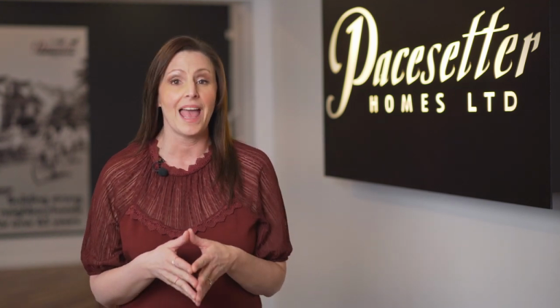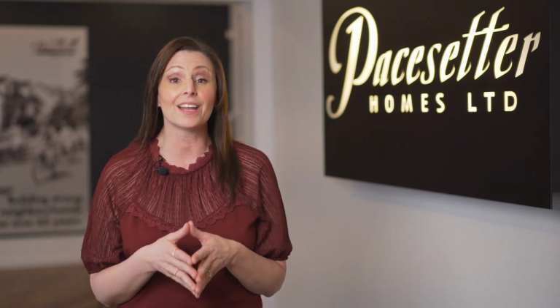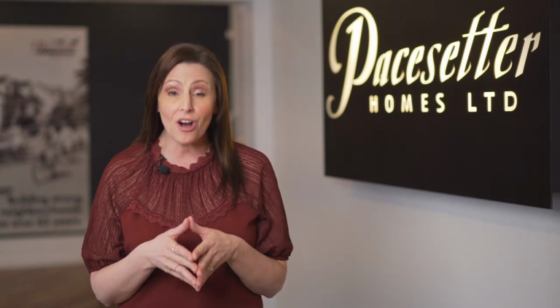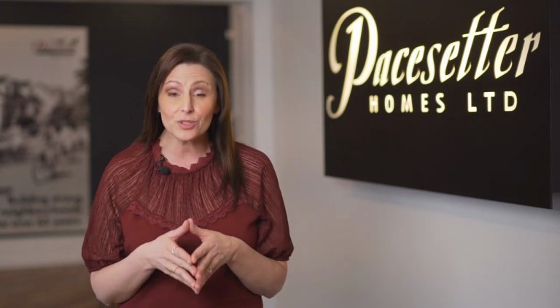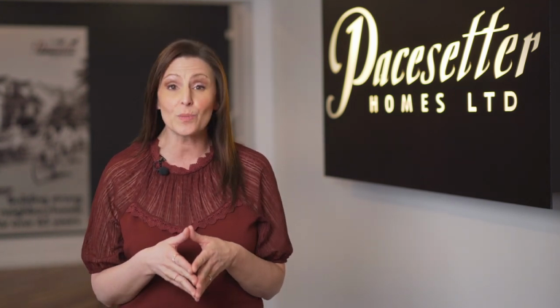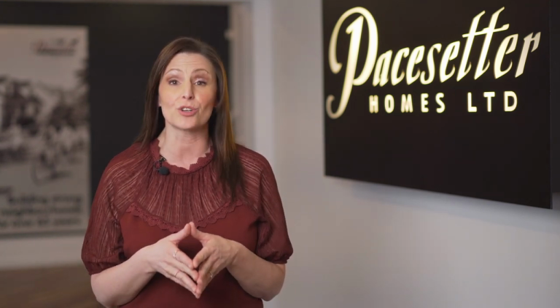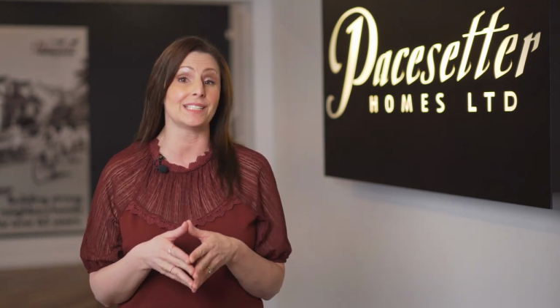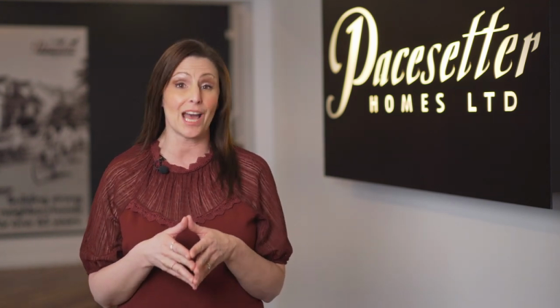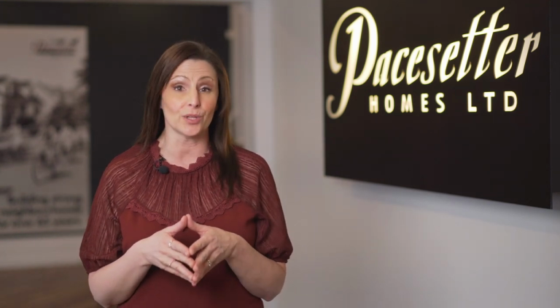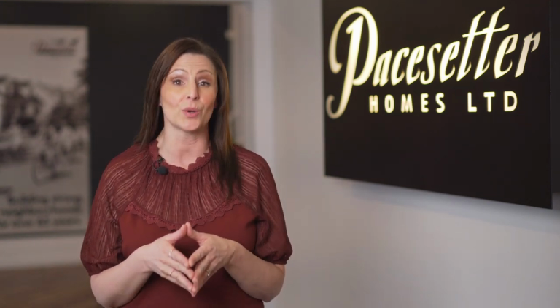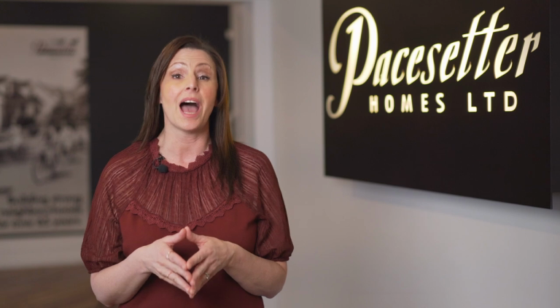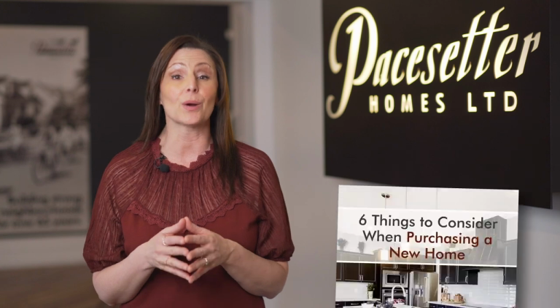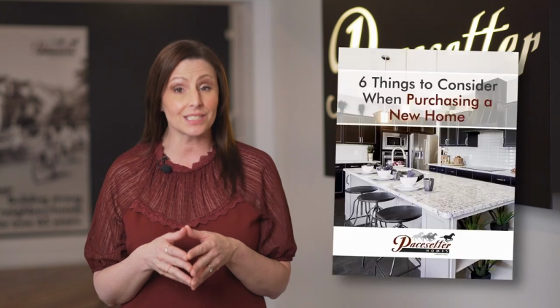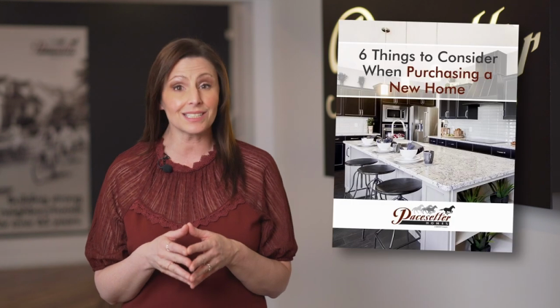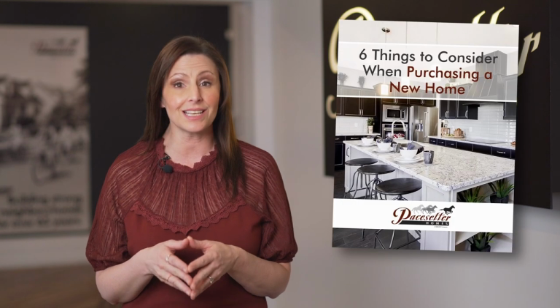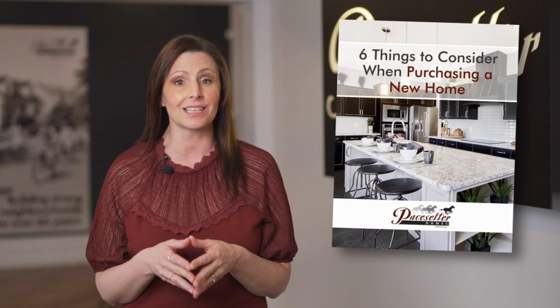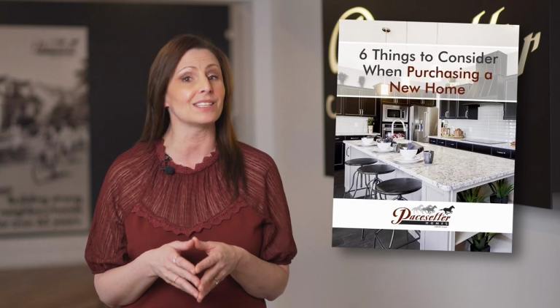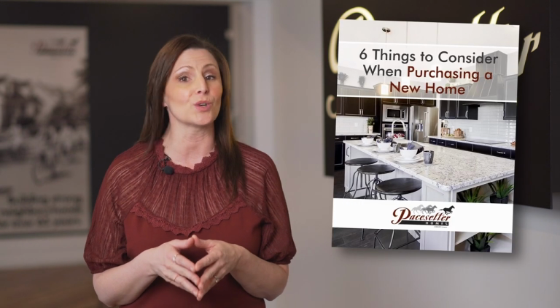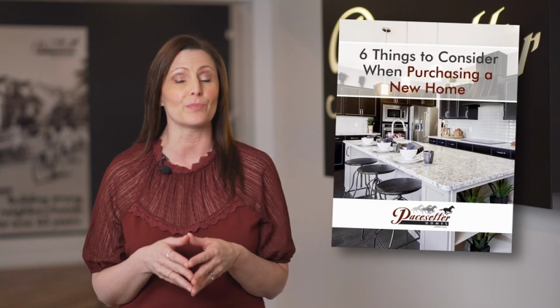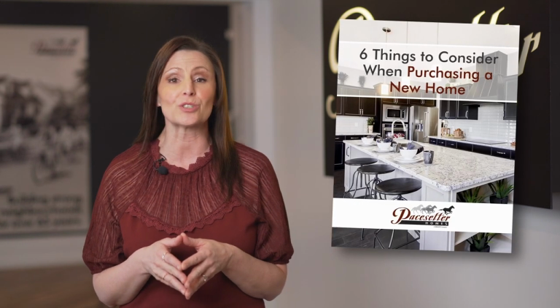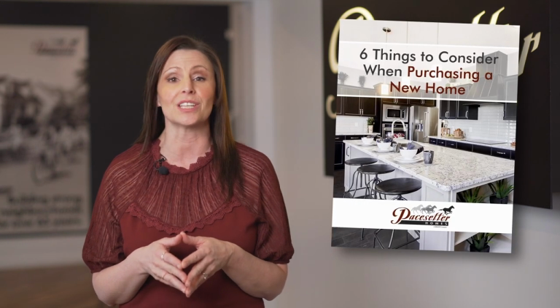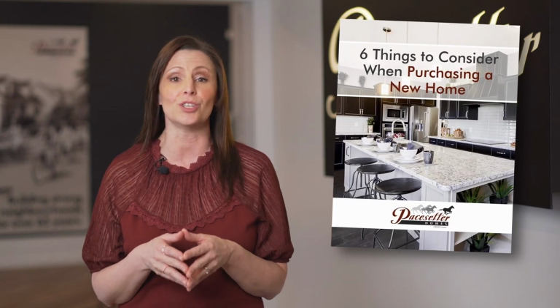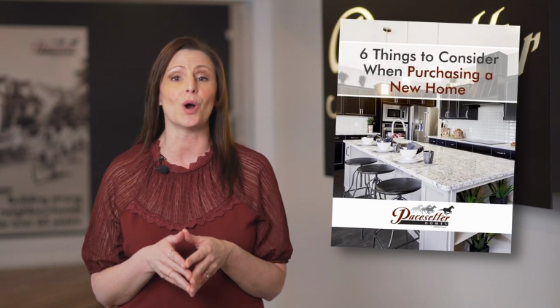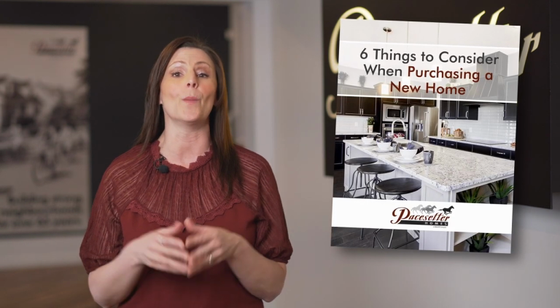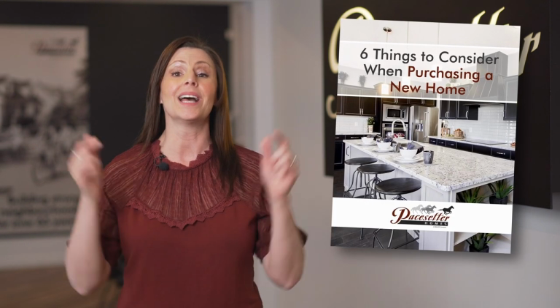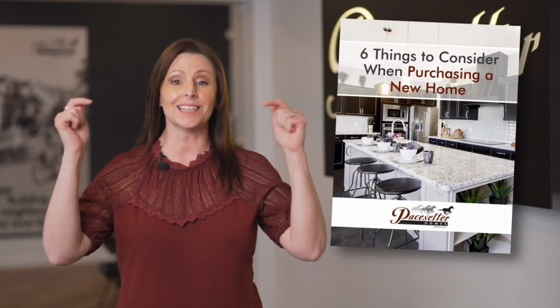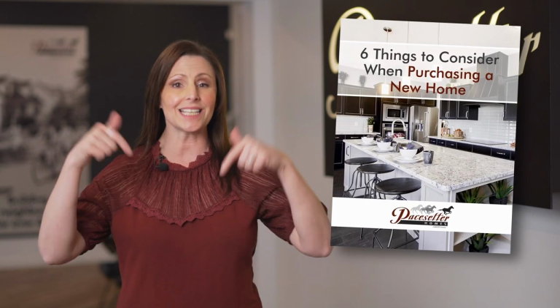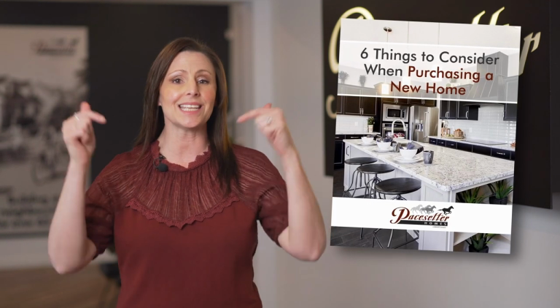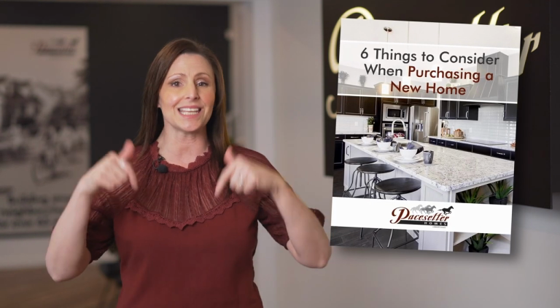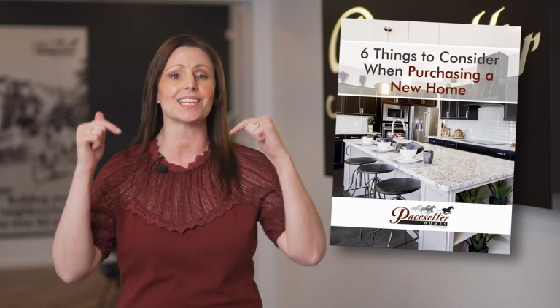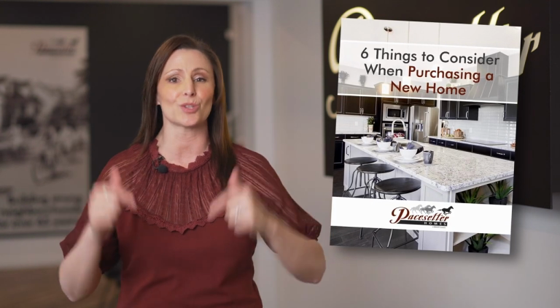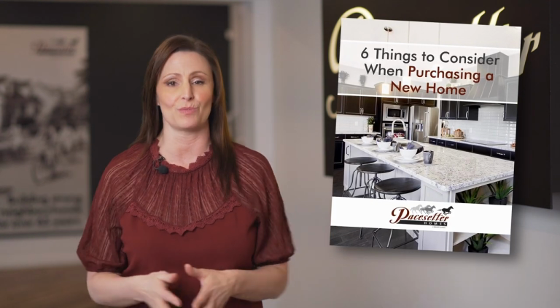And also be sure to download our six things to consider when purchasing a new home, linked in the description below.